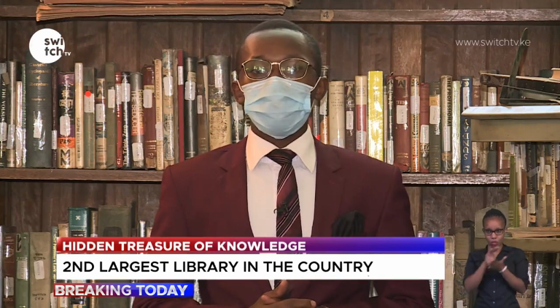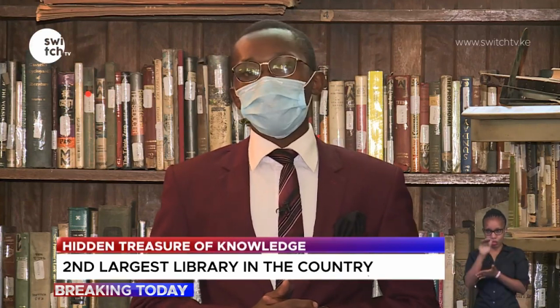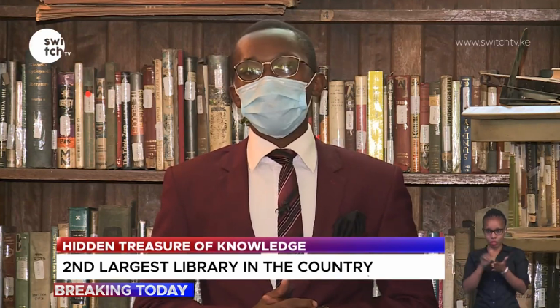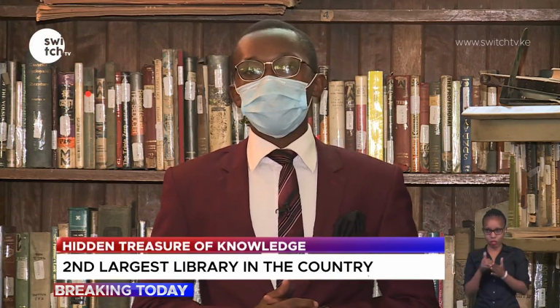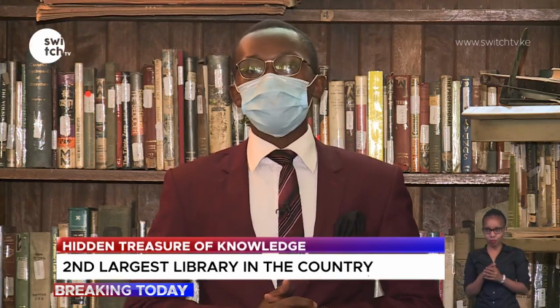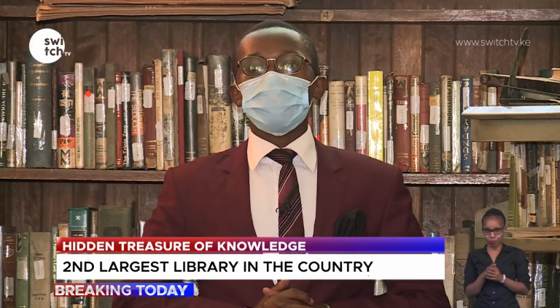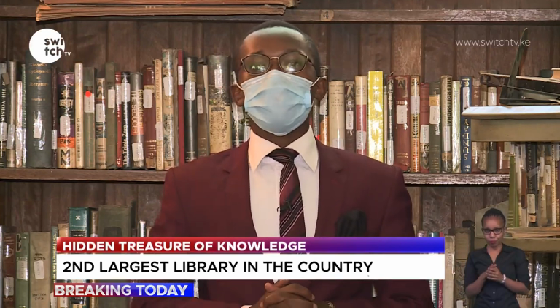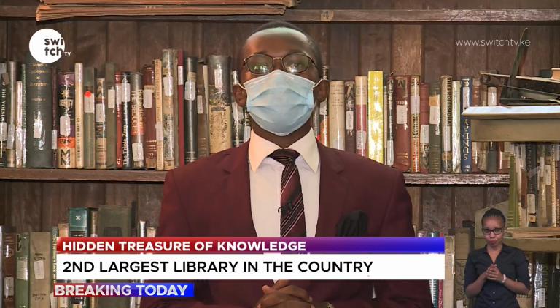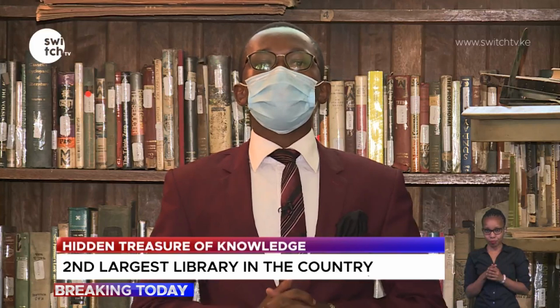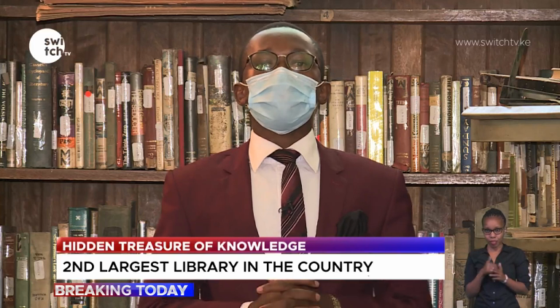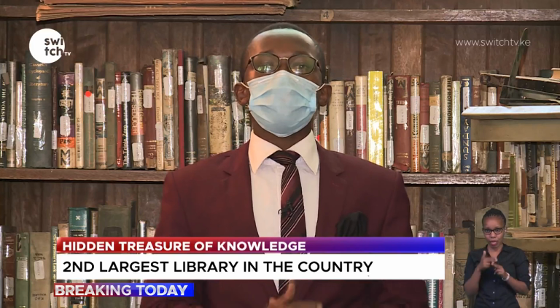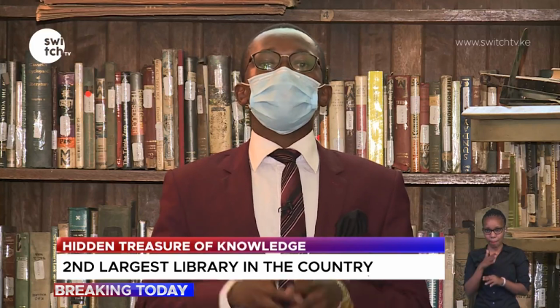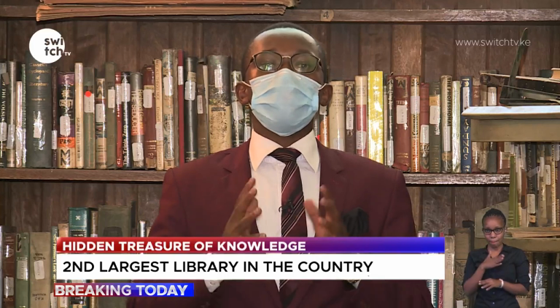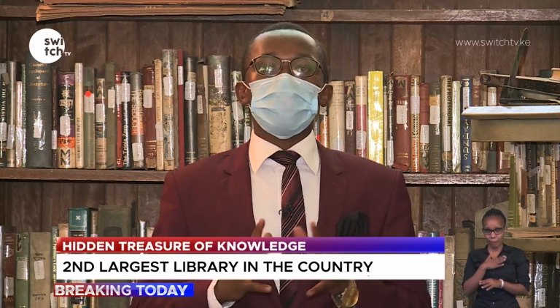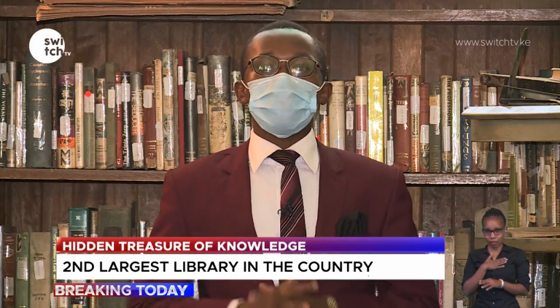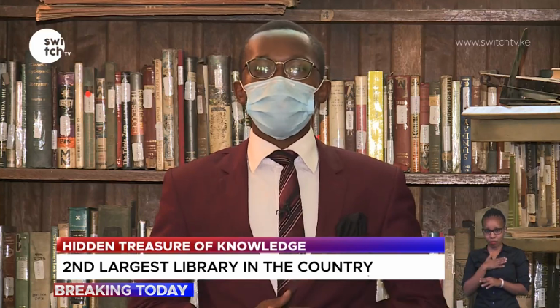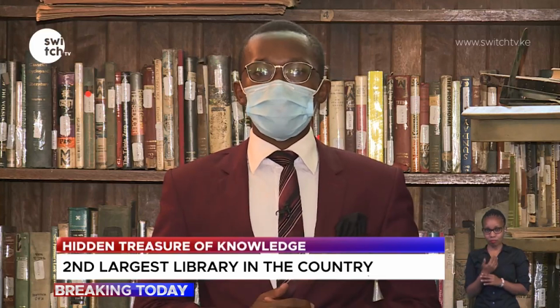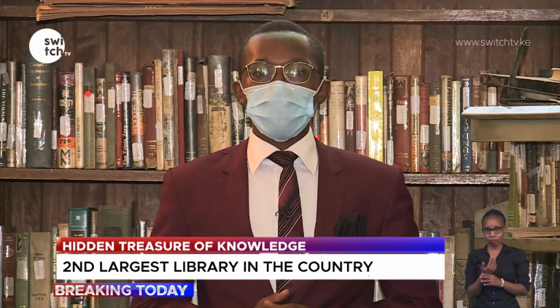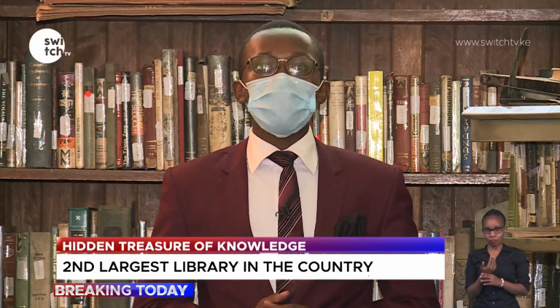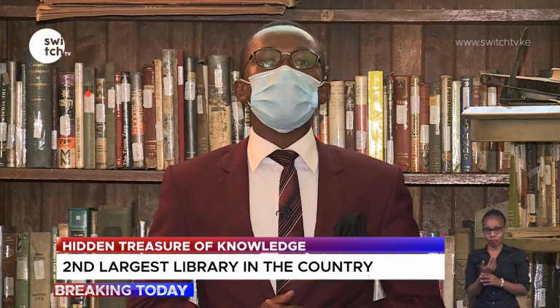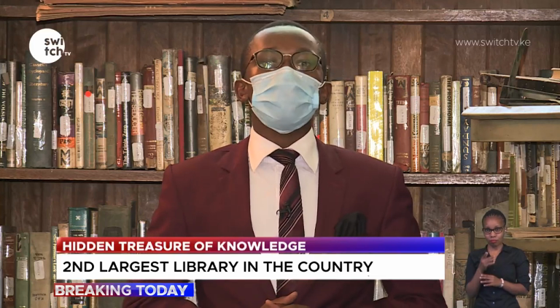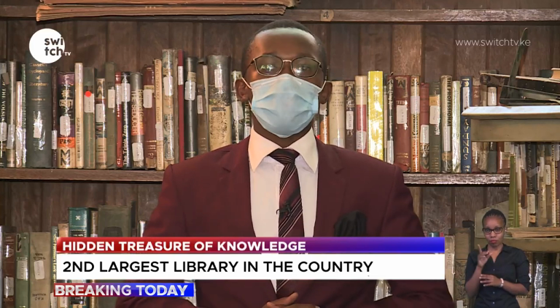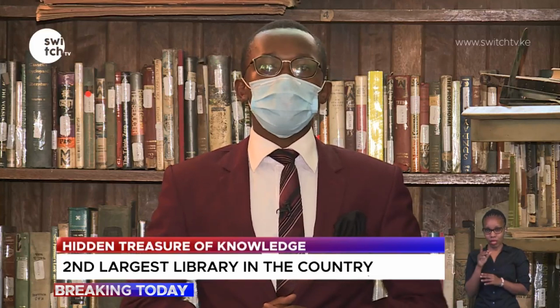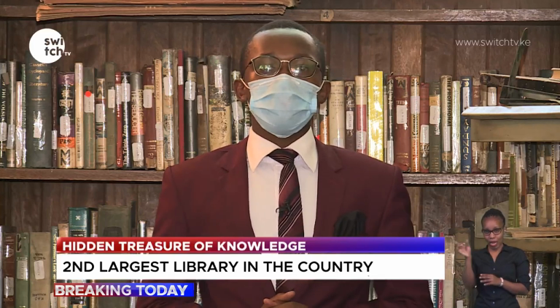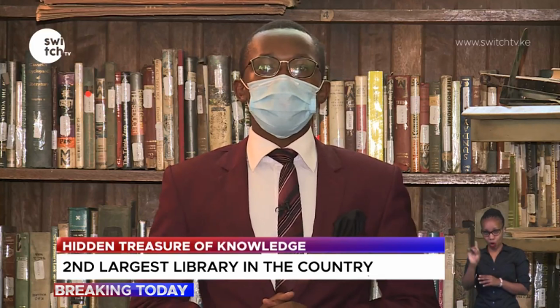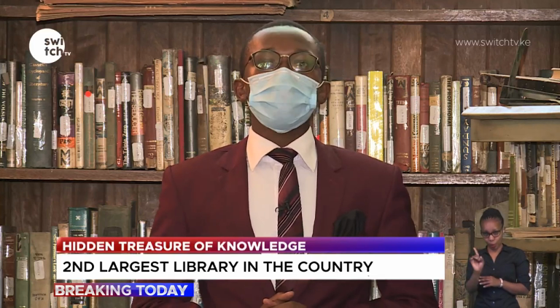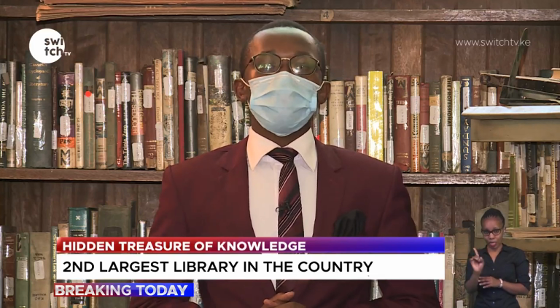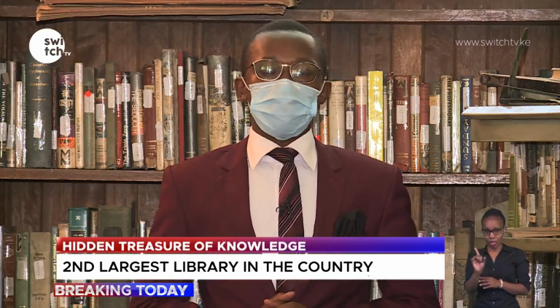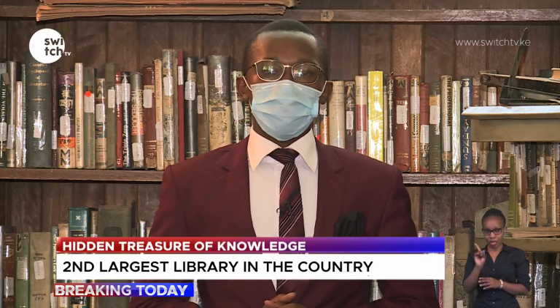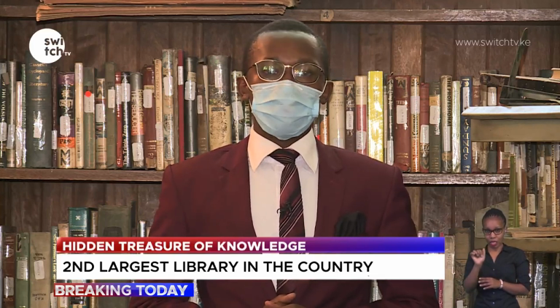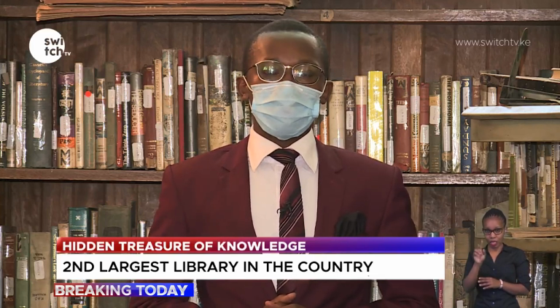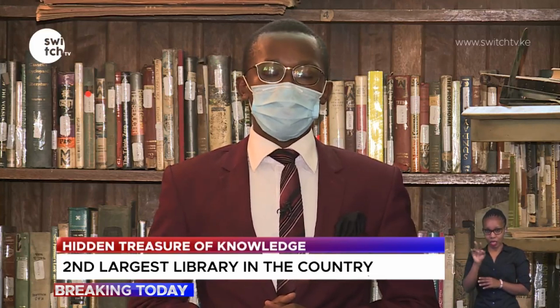Reporting for Switch TV from the Macmillan Memorial Library in Nairobi, I'm David Kagina.